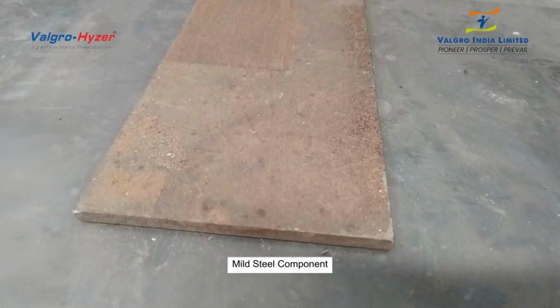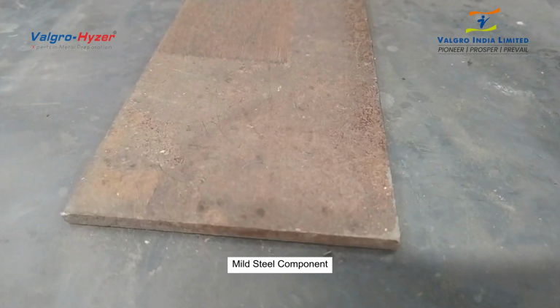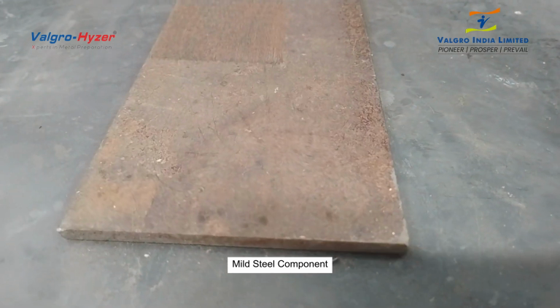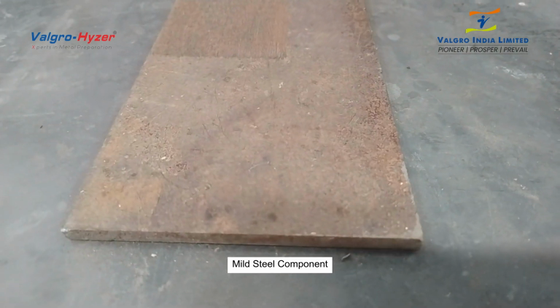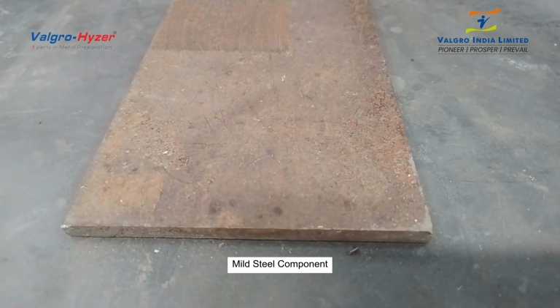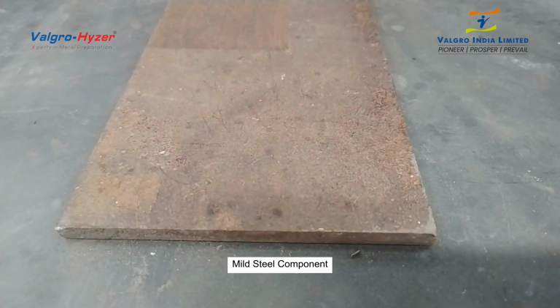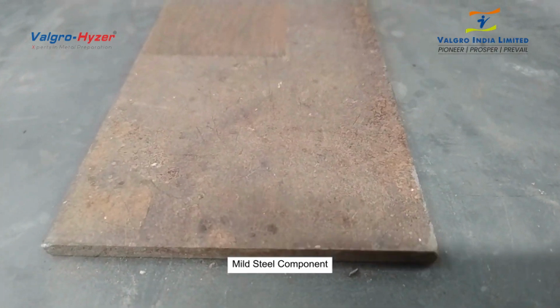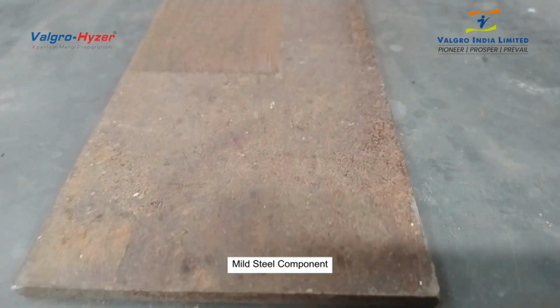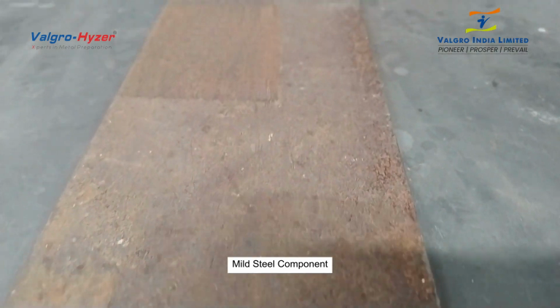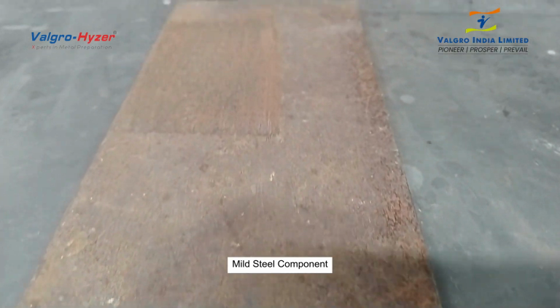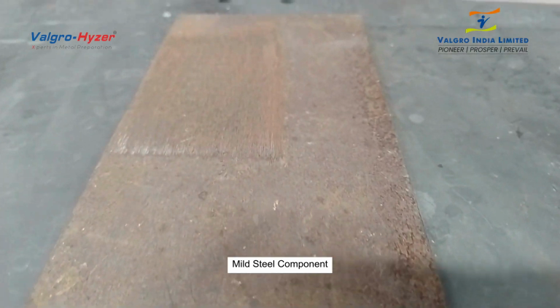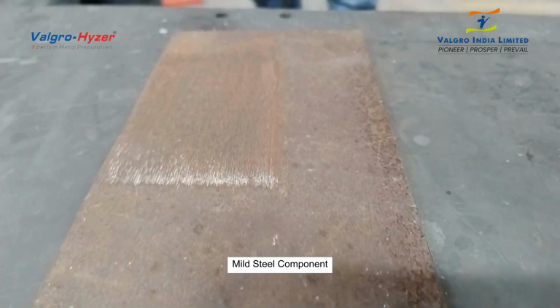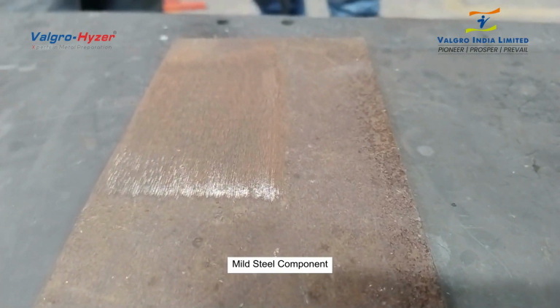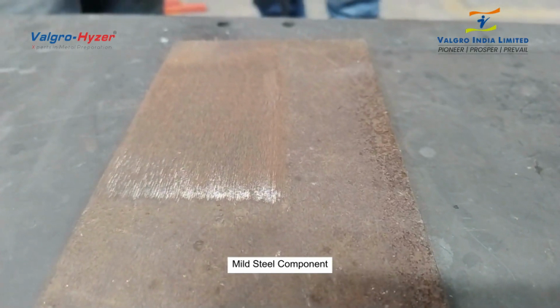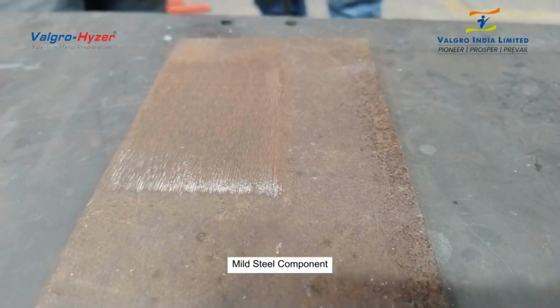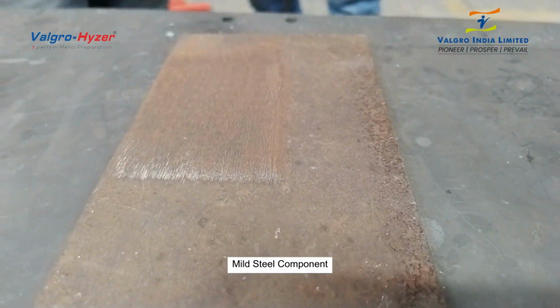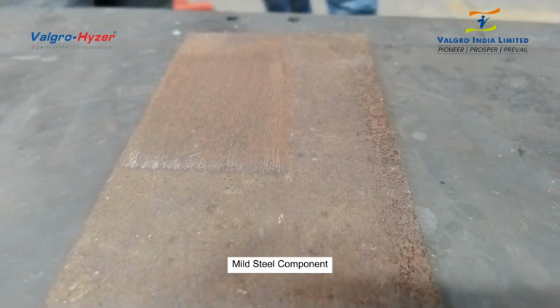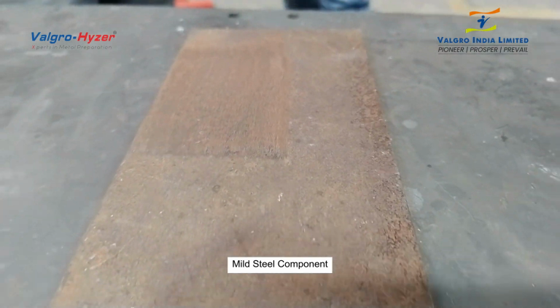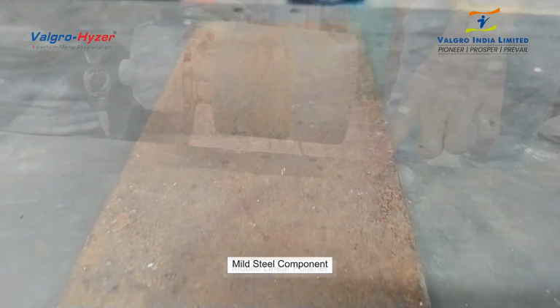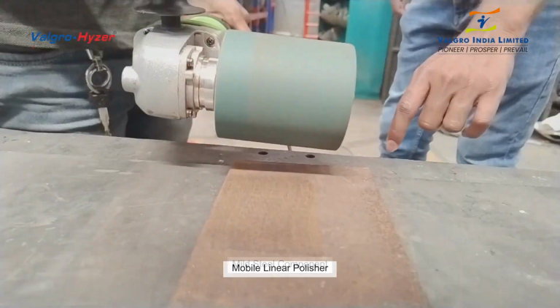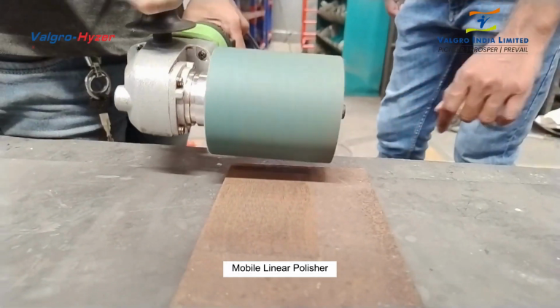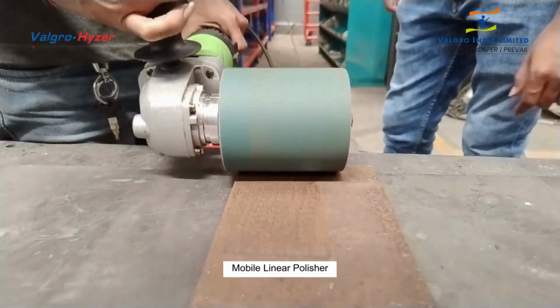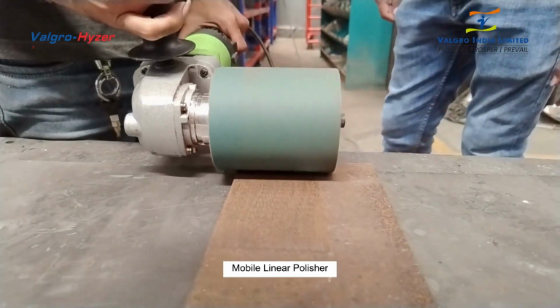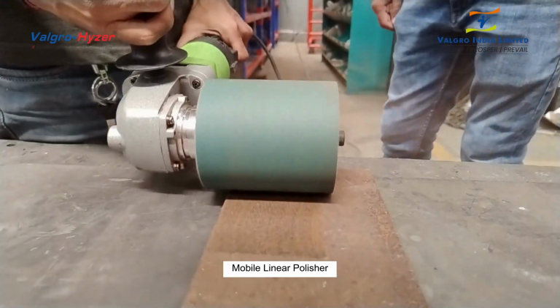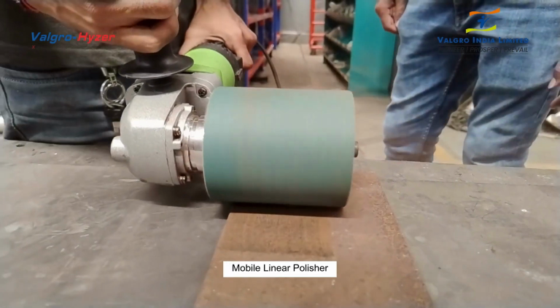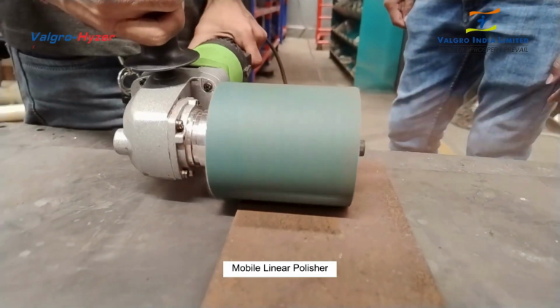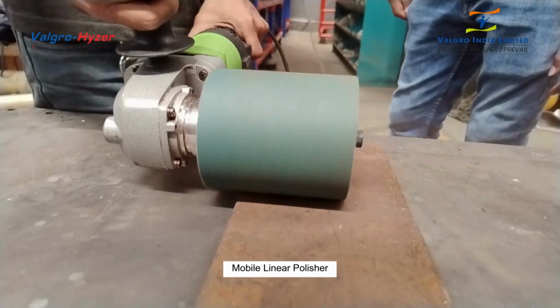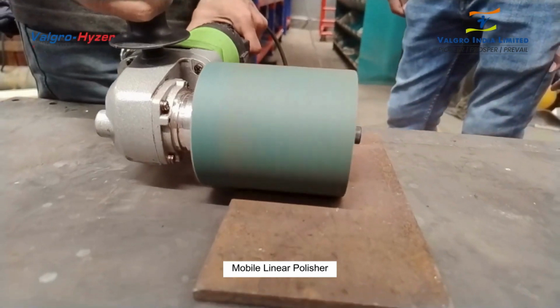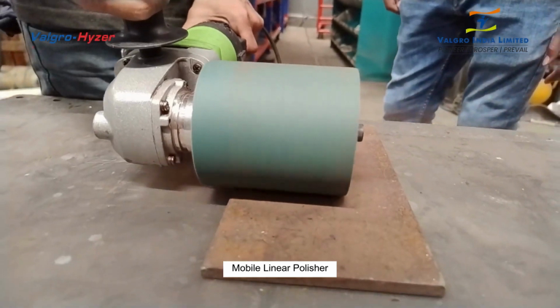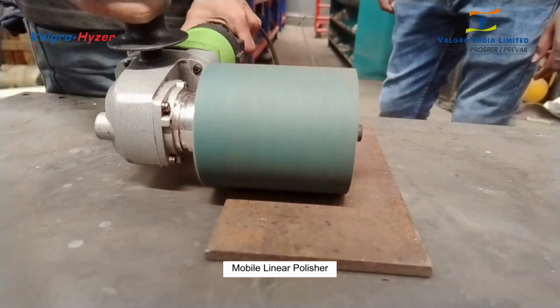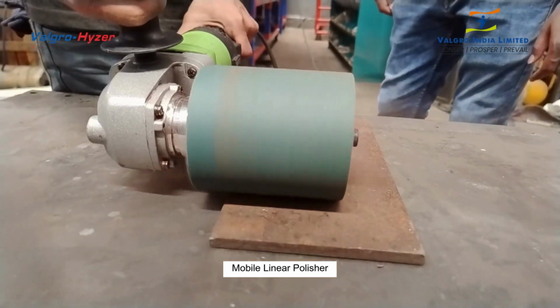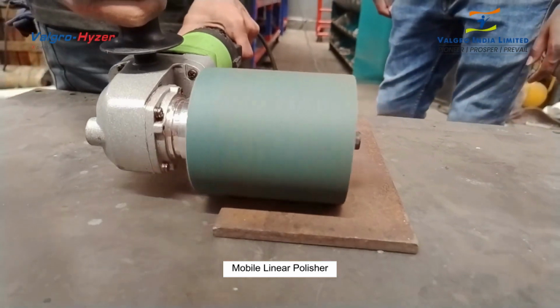This is a mild steel part with rust. Let's remove the rusted surface with a Valgro Mobile Linear Polisher machine.